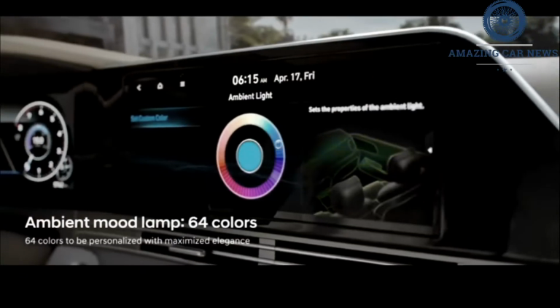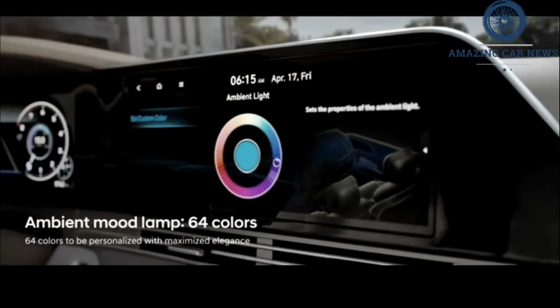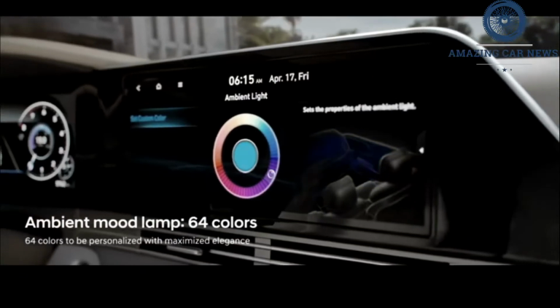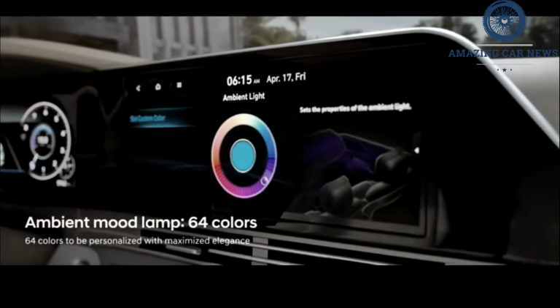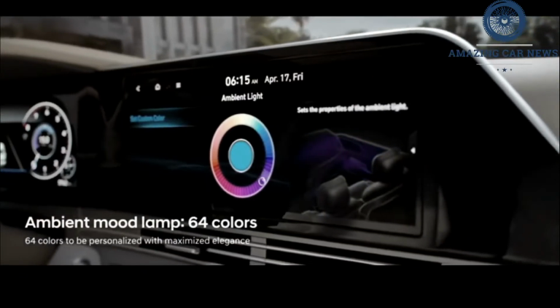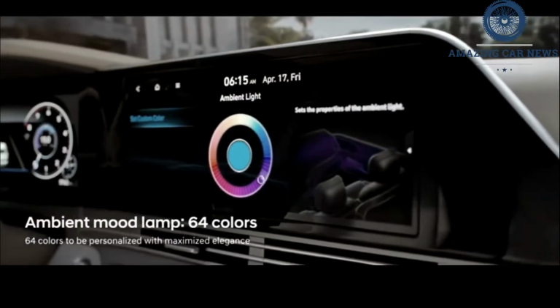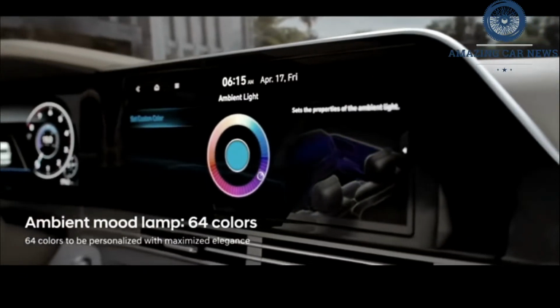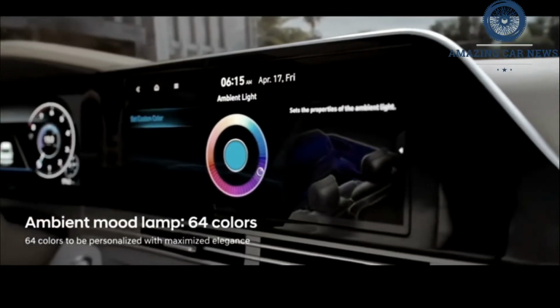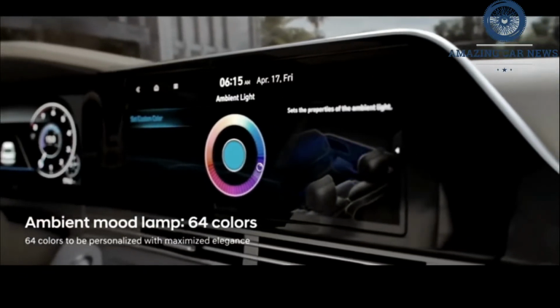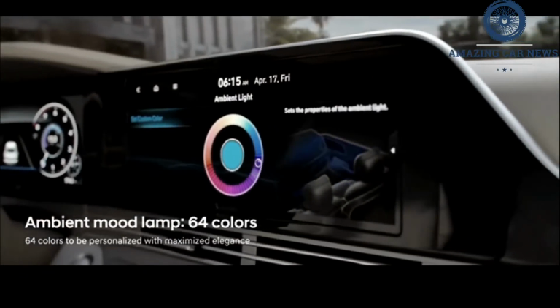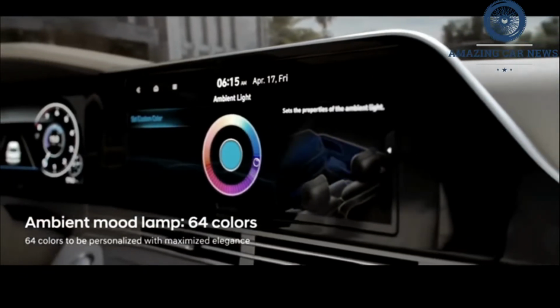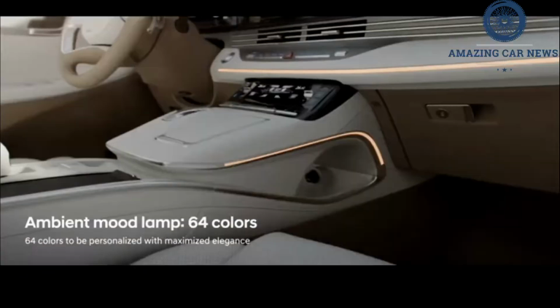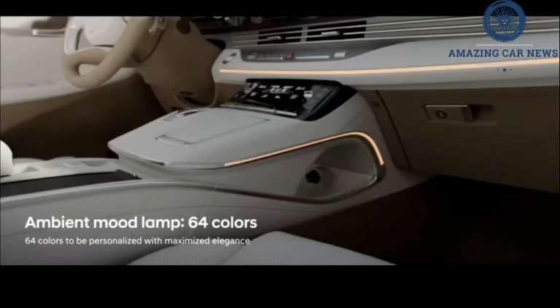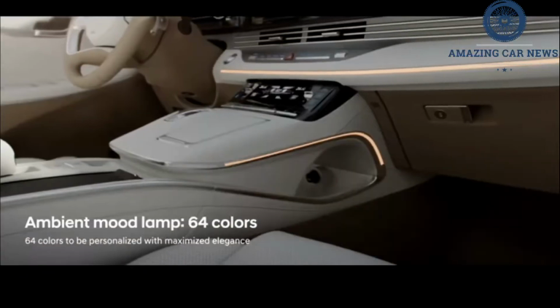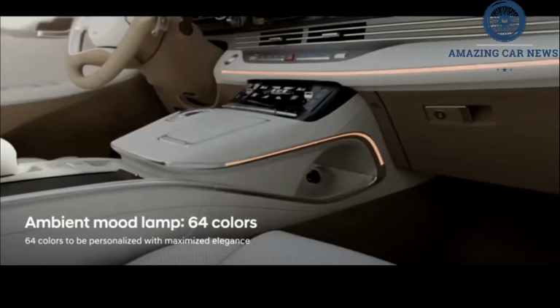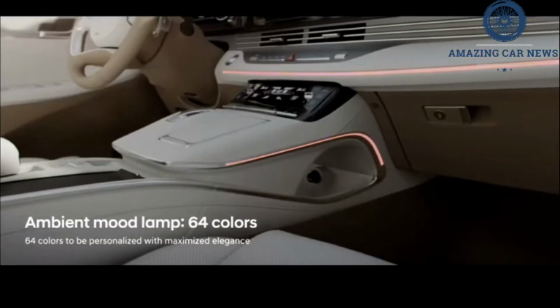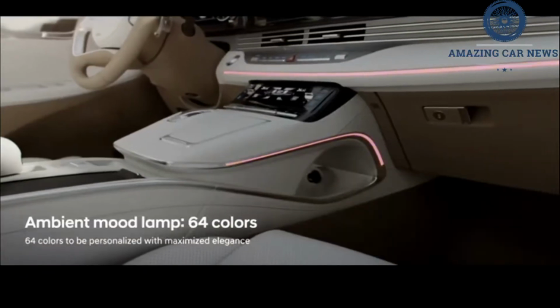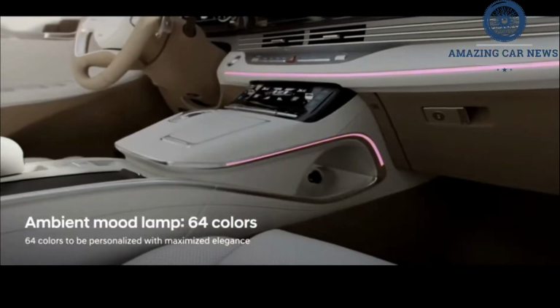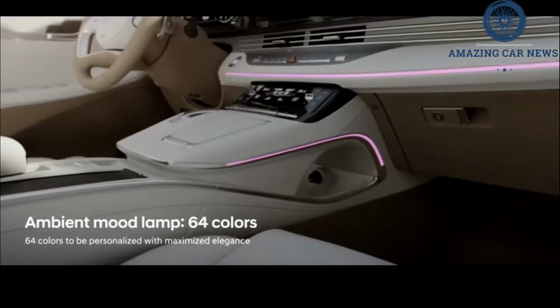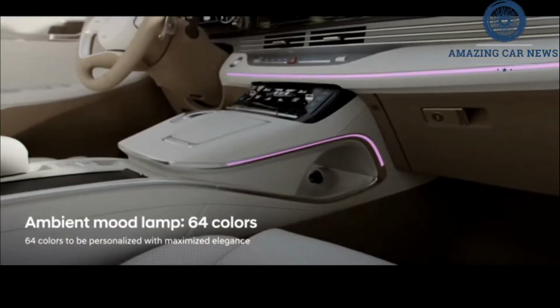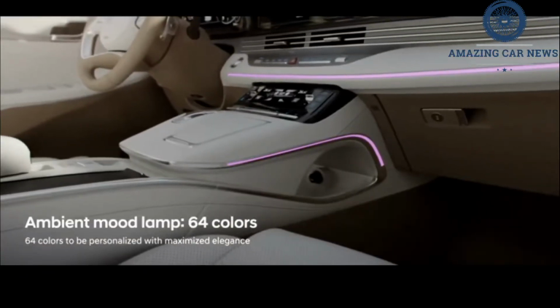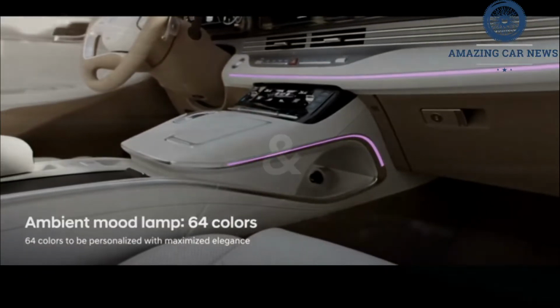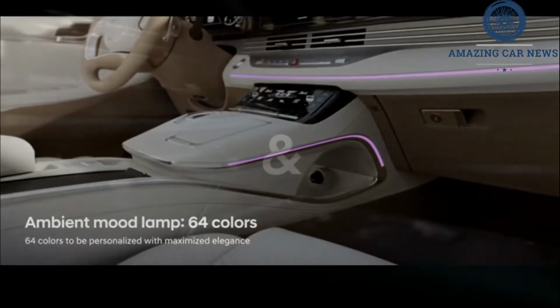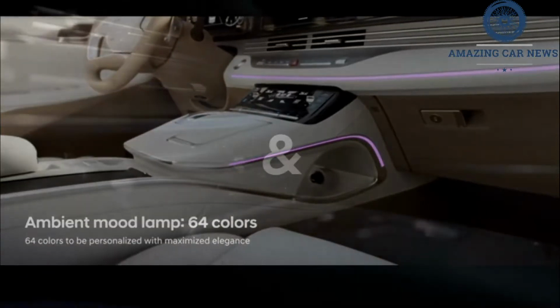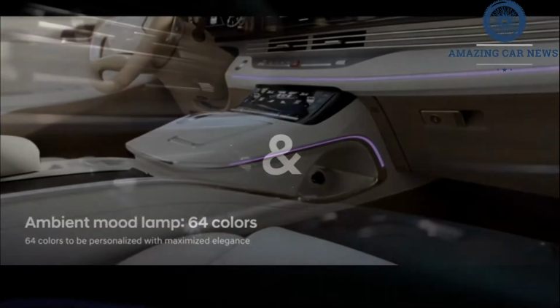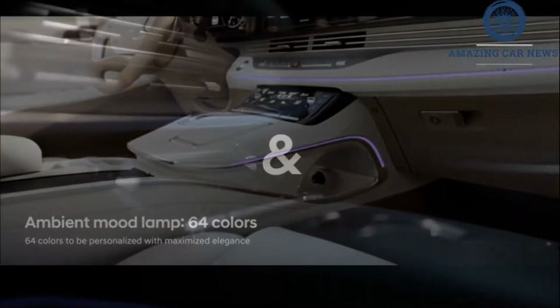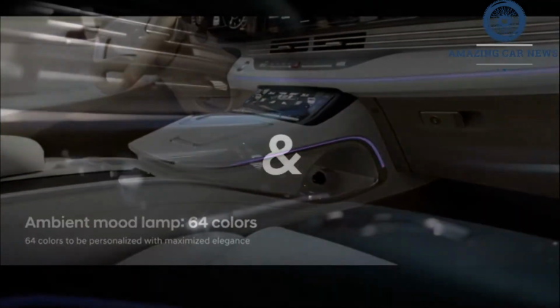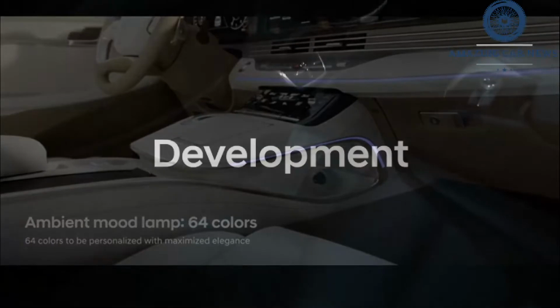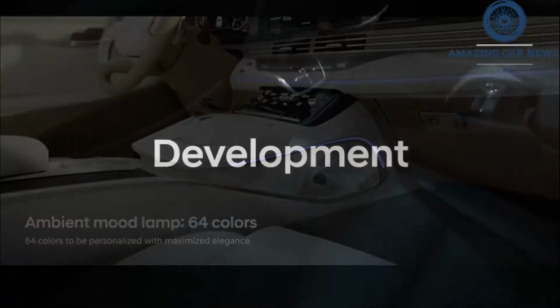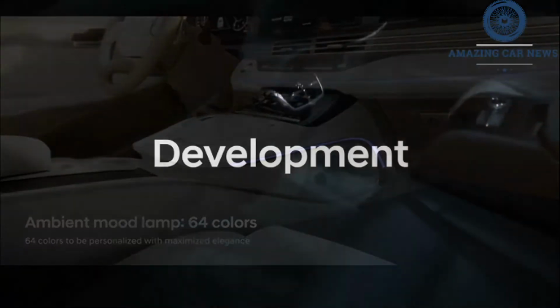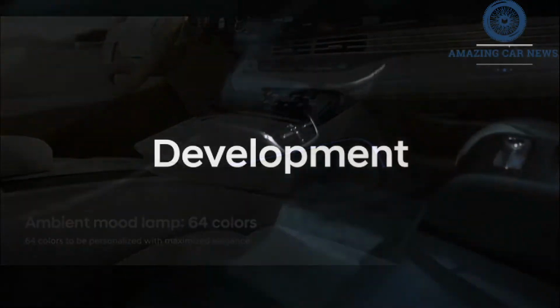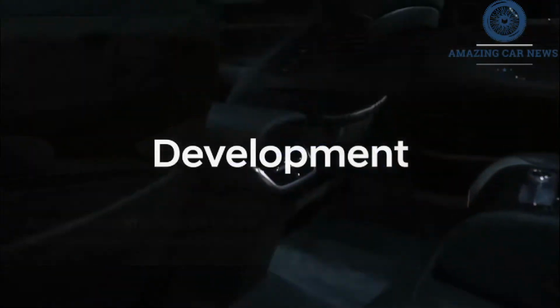But the company does still hold U.S. trademarks for both the Azera and Grandeur names, so never say never.